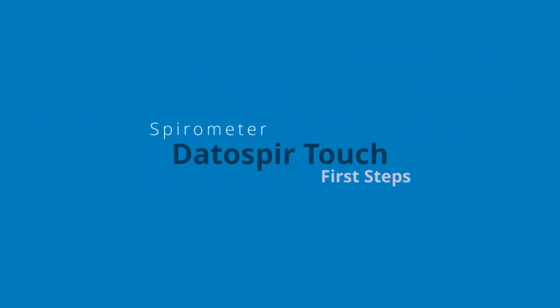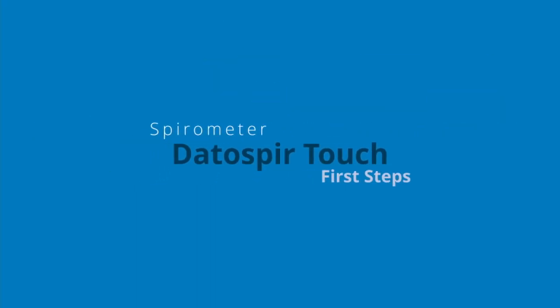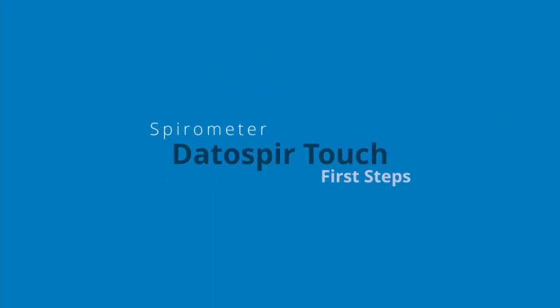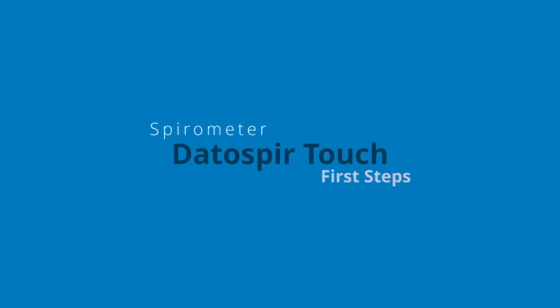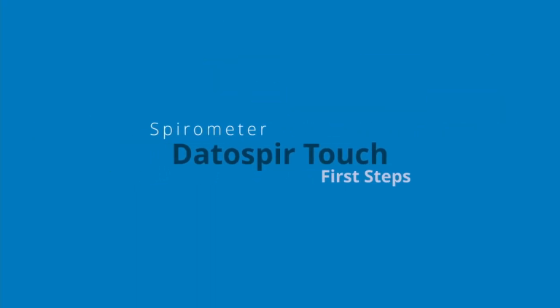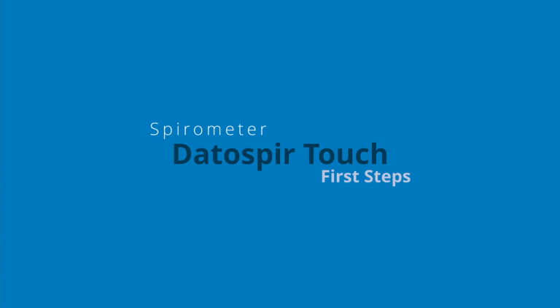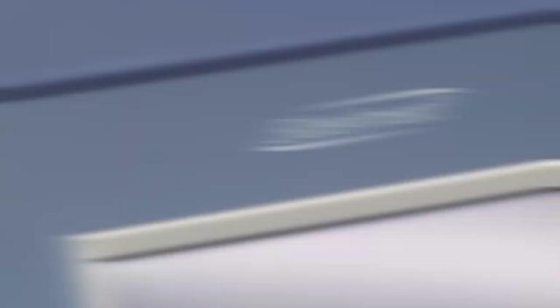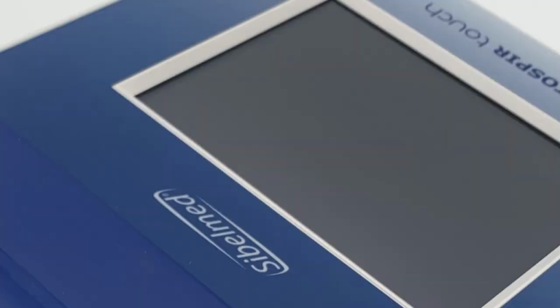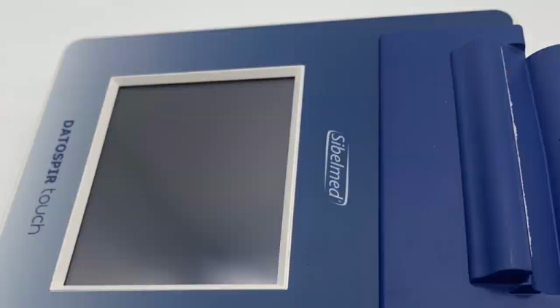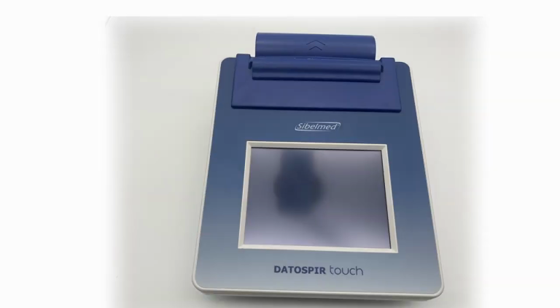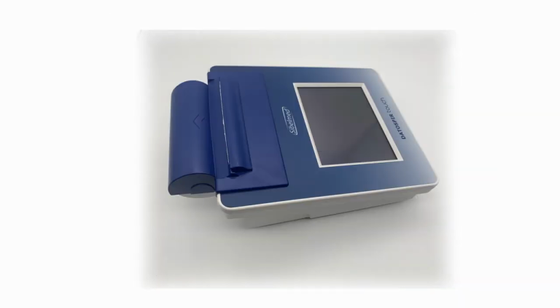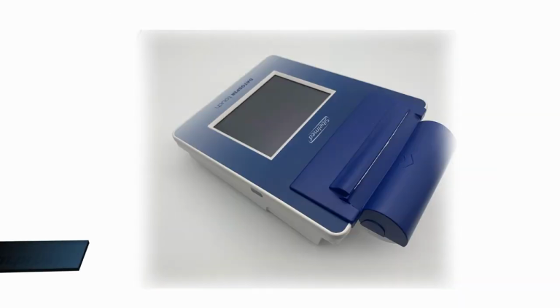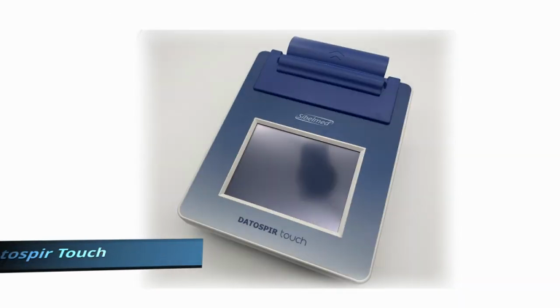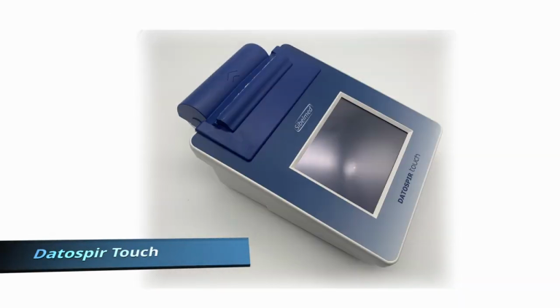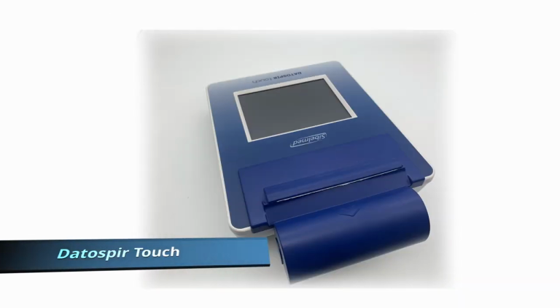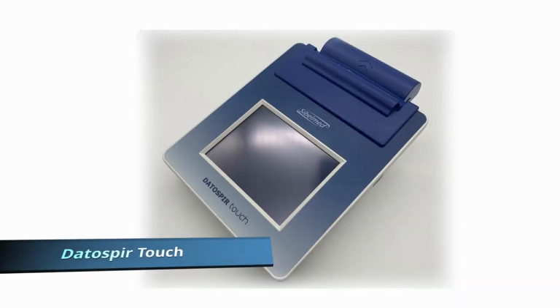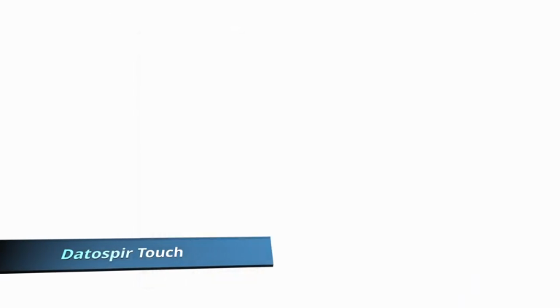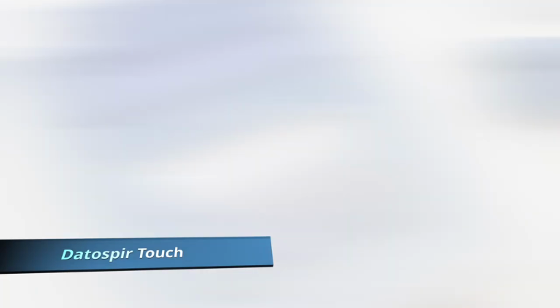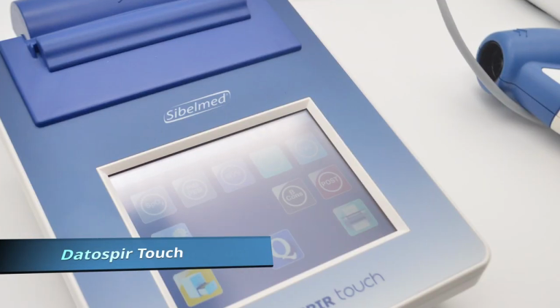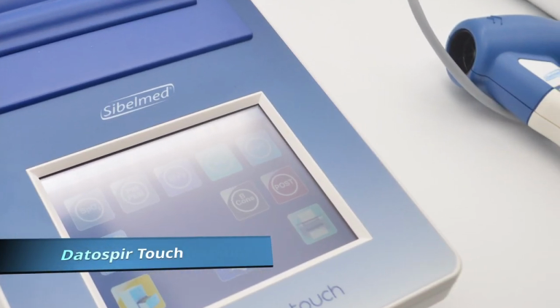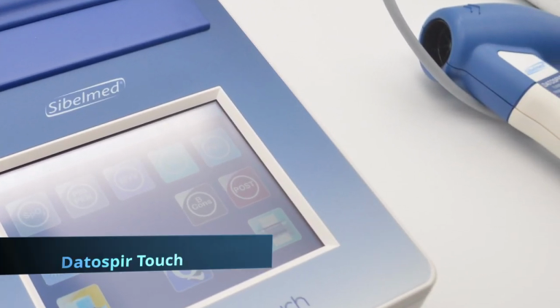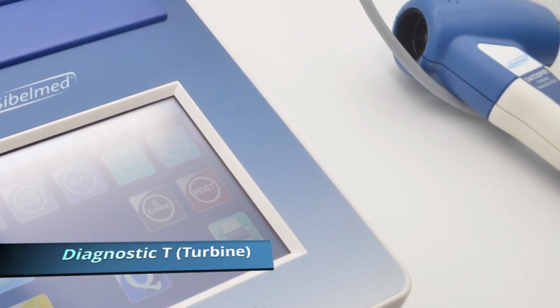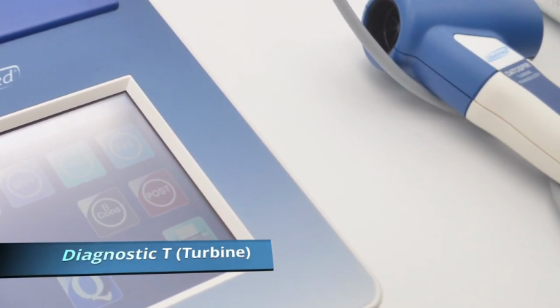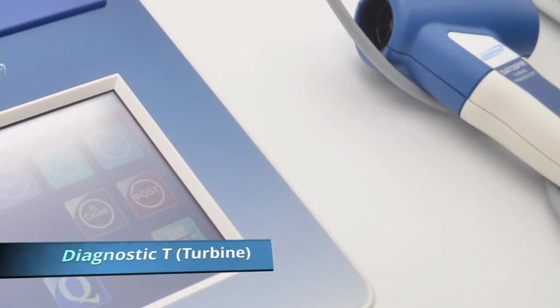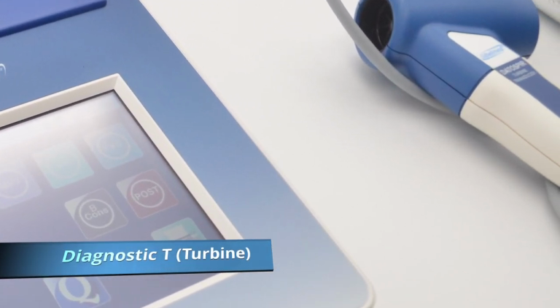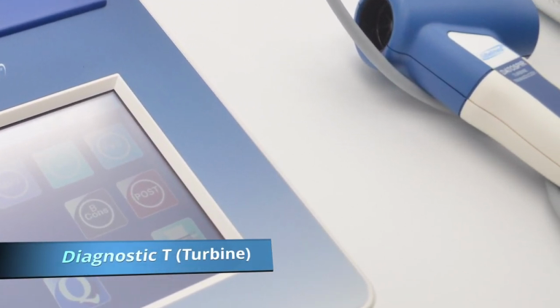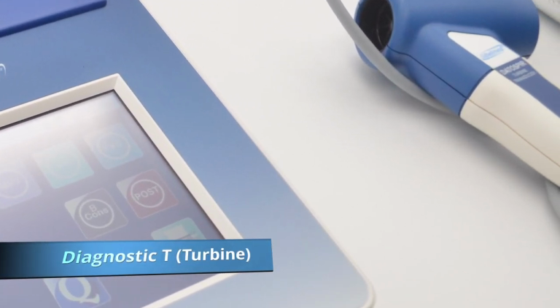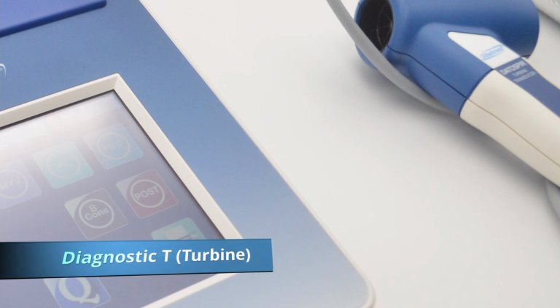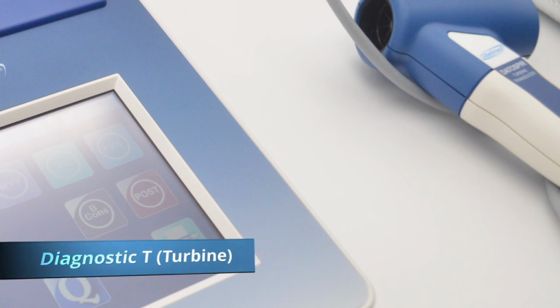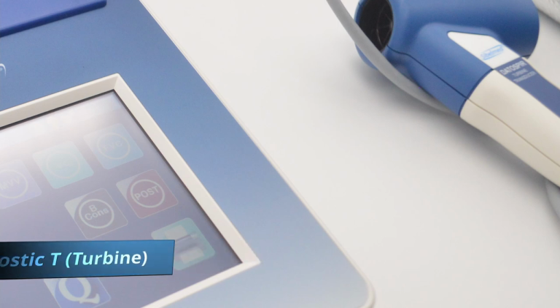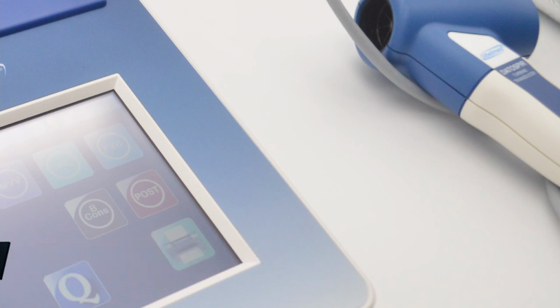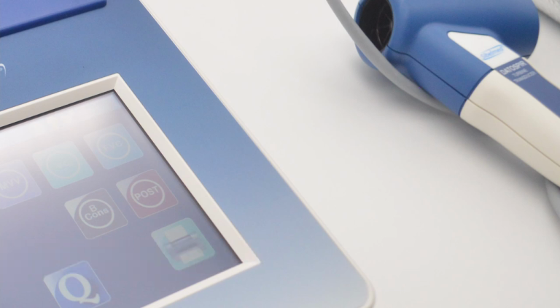Welcome to the Dotto Spear Touch training video. This video will guide you on the first steps with your Dotto Spear Touch Spirometer.